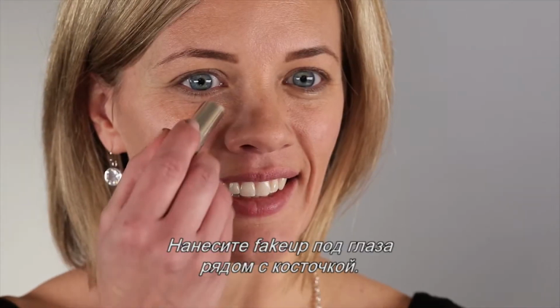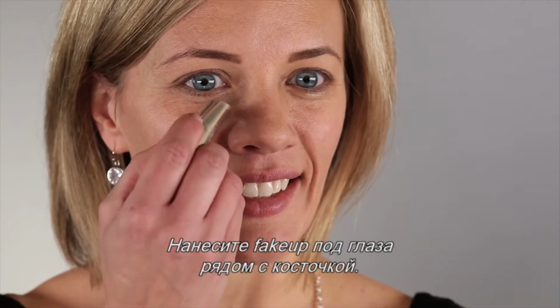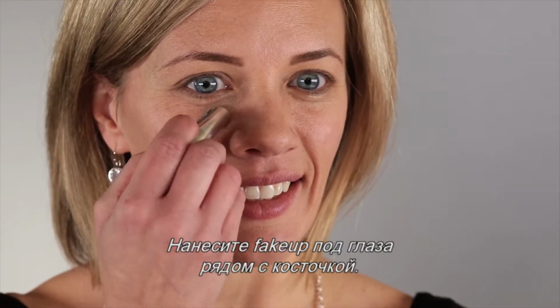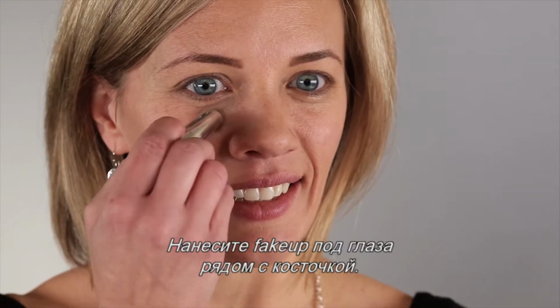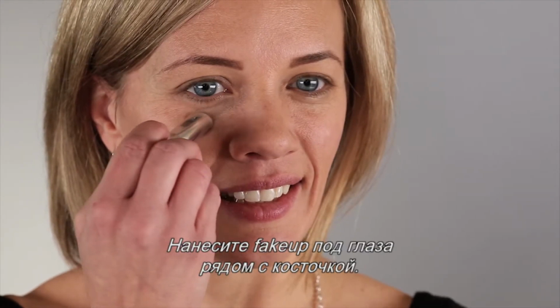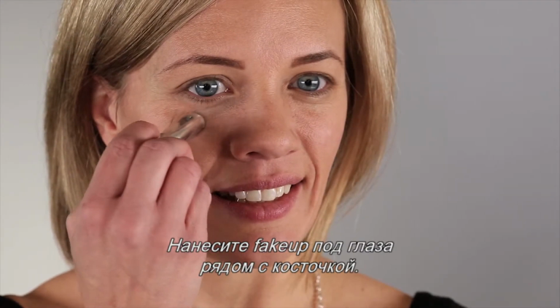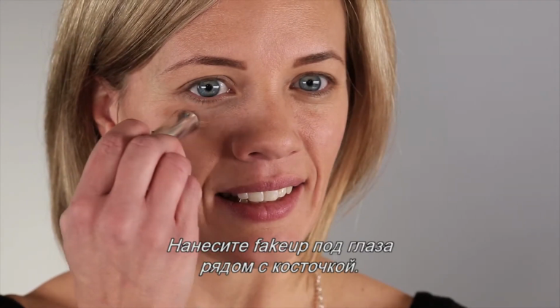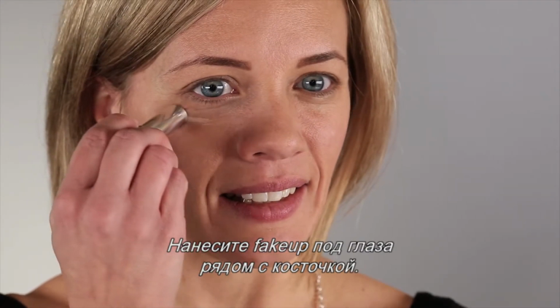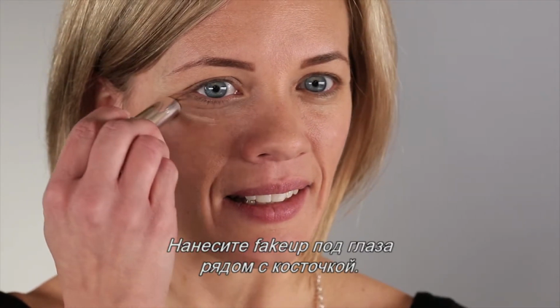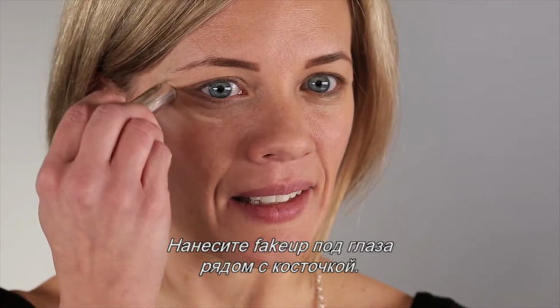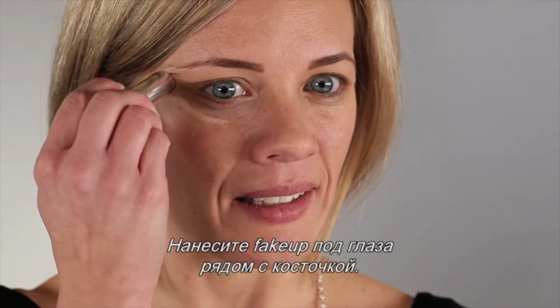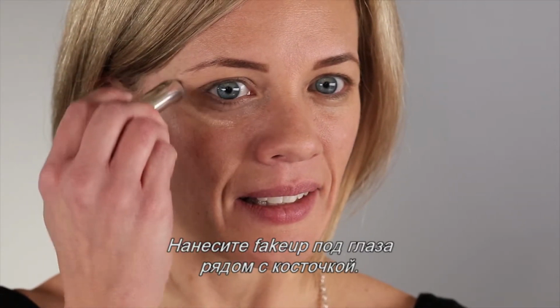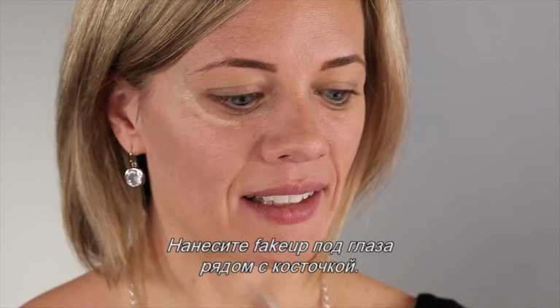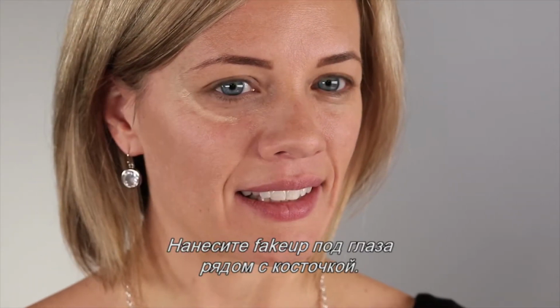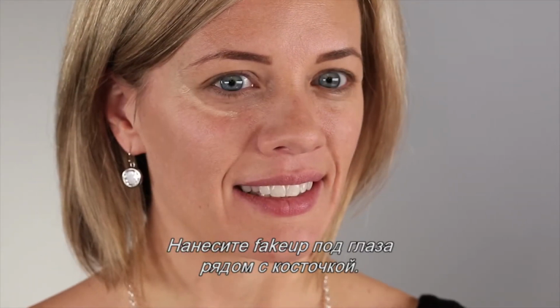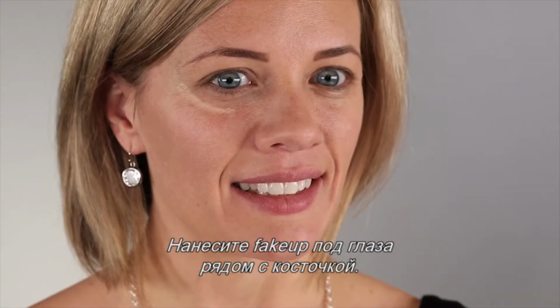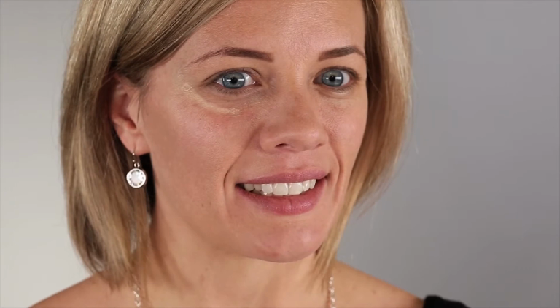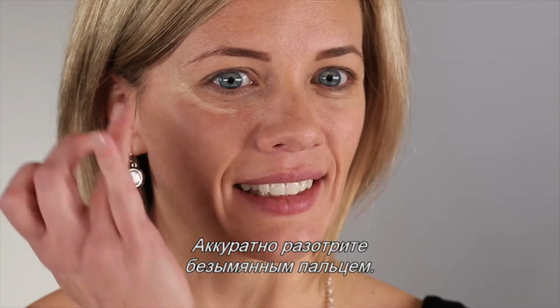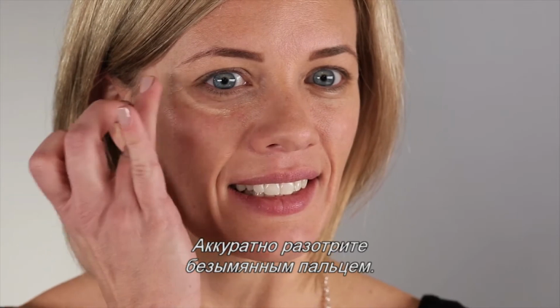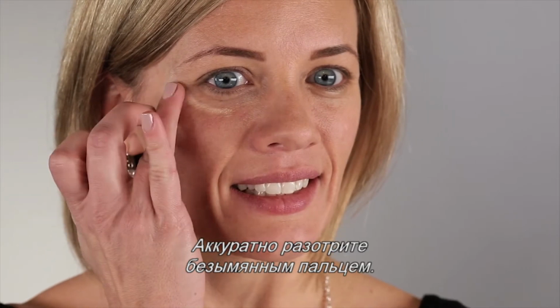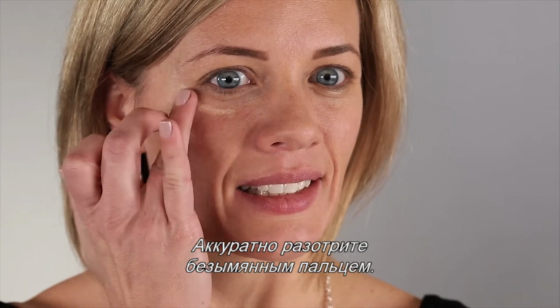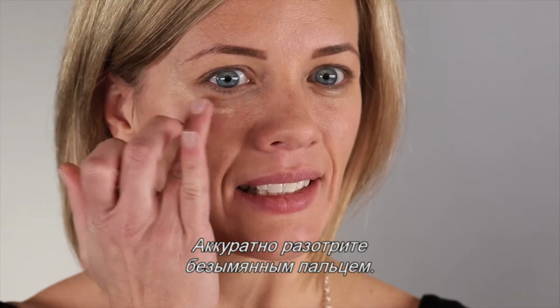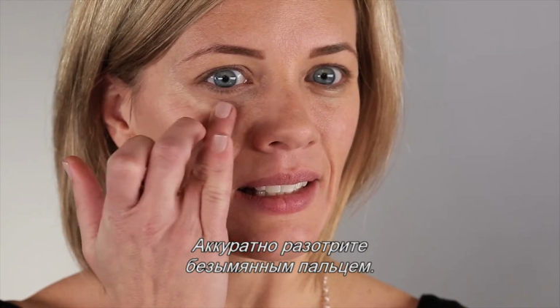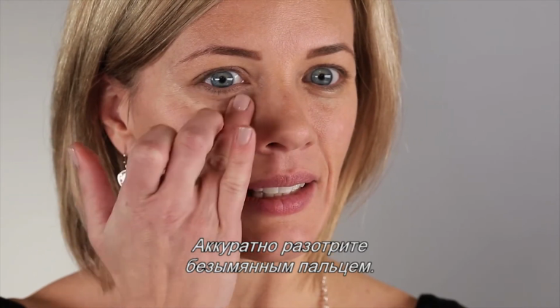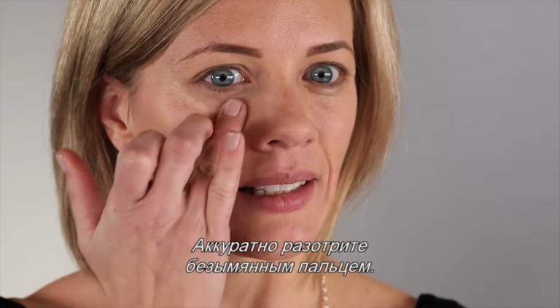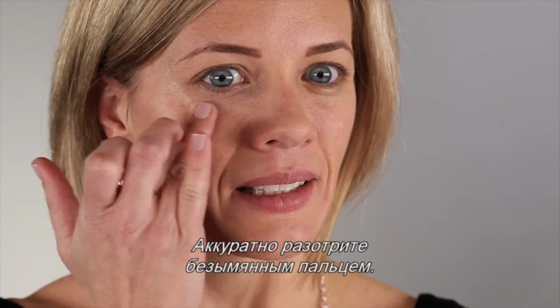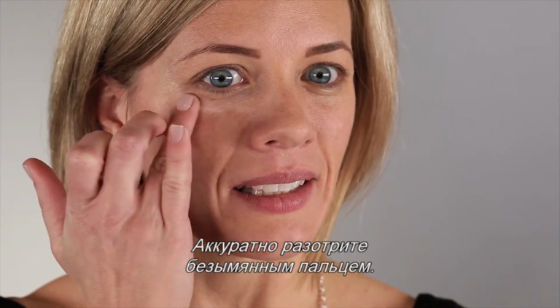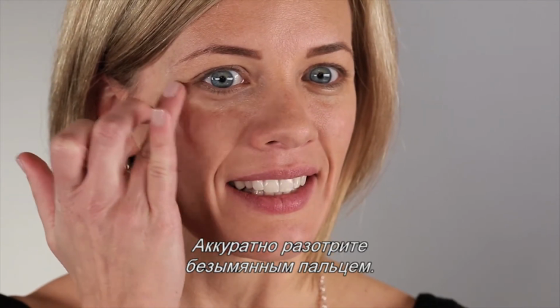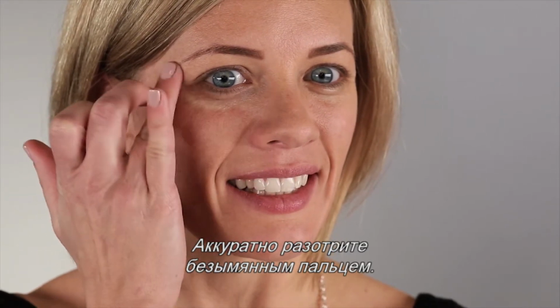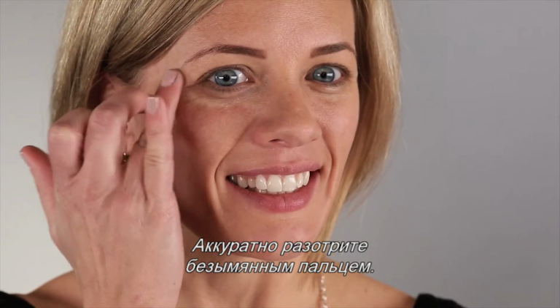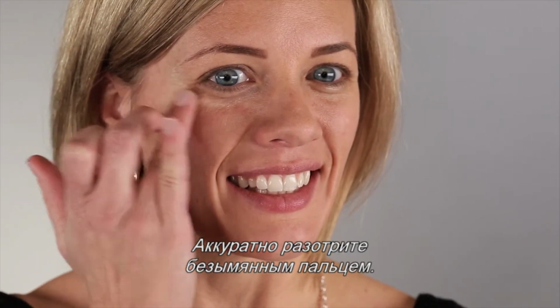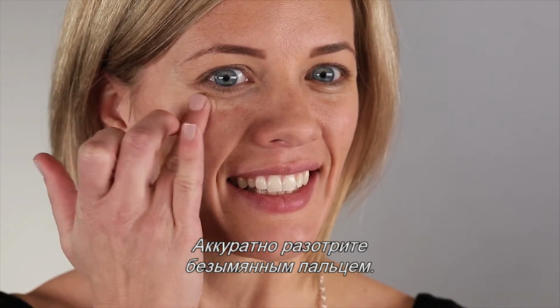Stroke Fake Up underneath each eye closer to your eye bone. Using your ring finger, pat gently outward to blend.